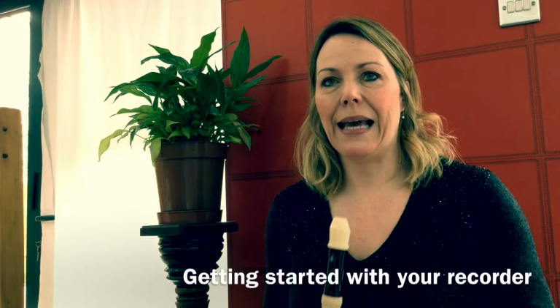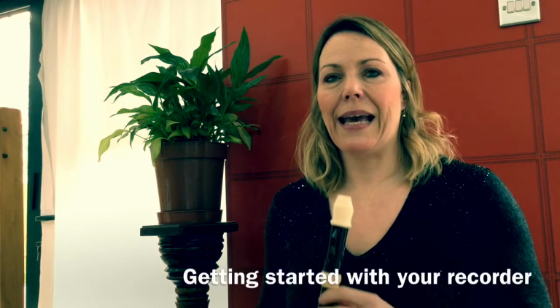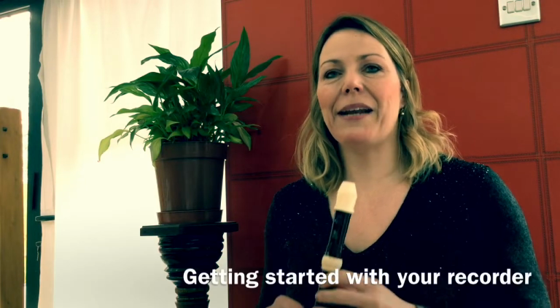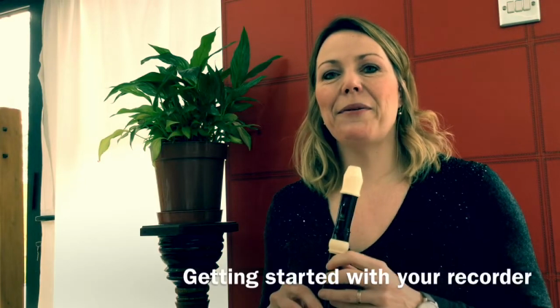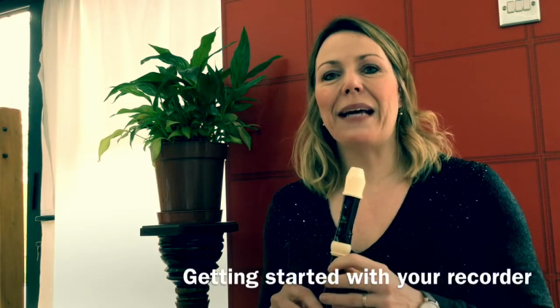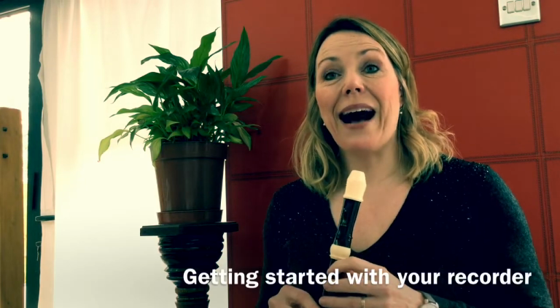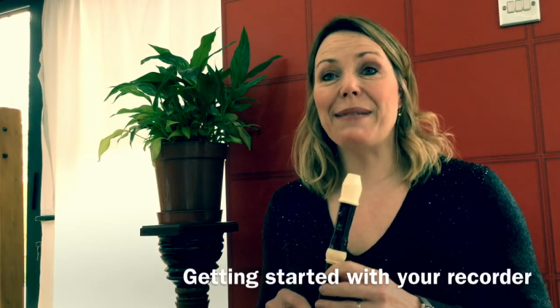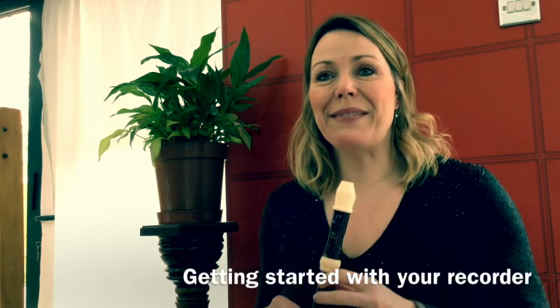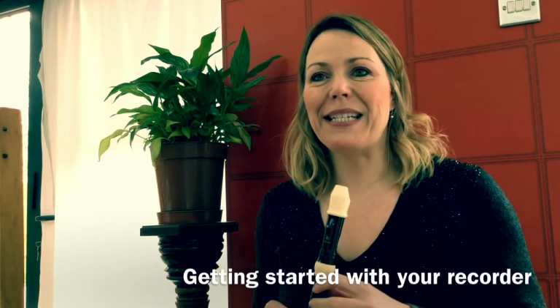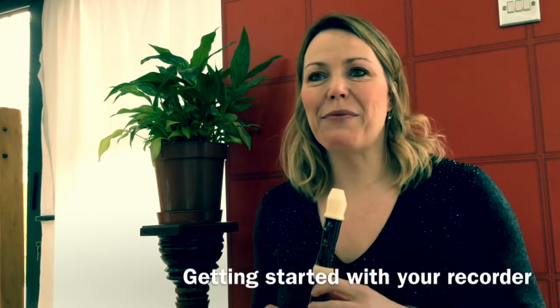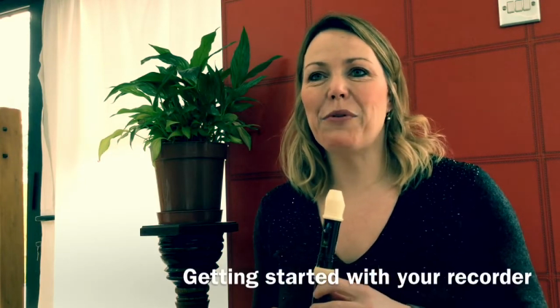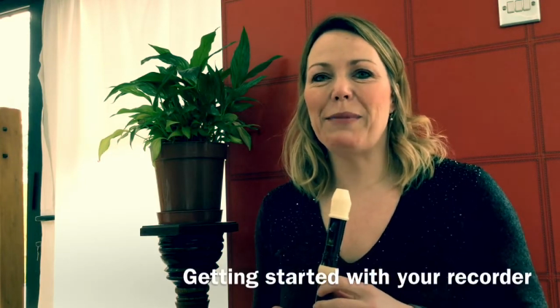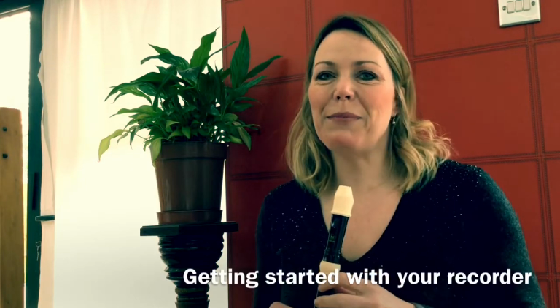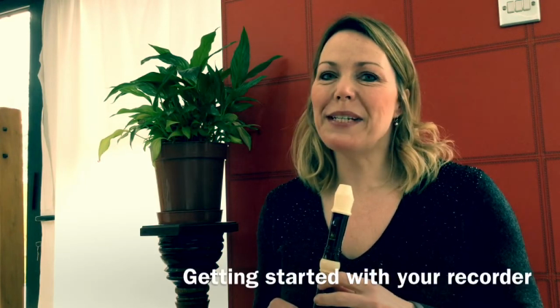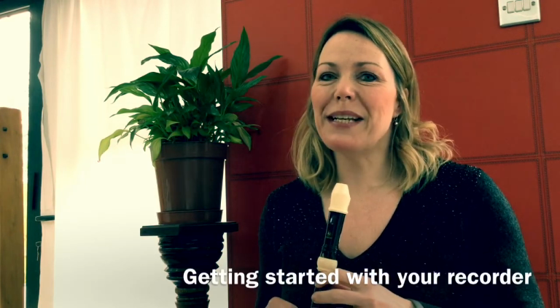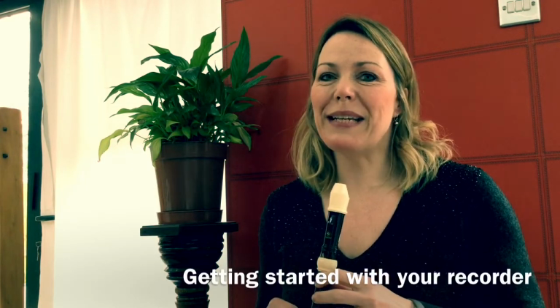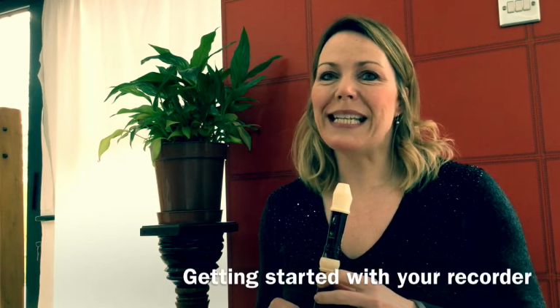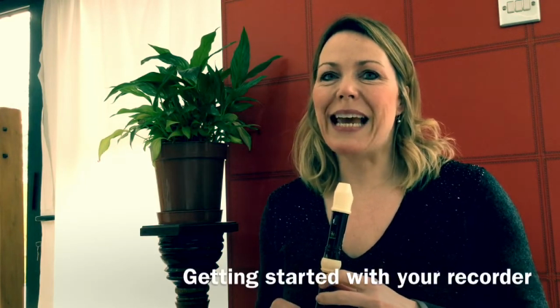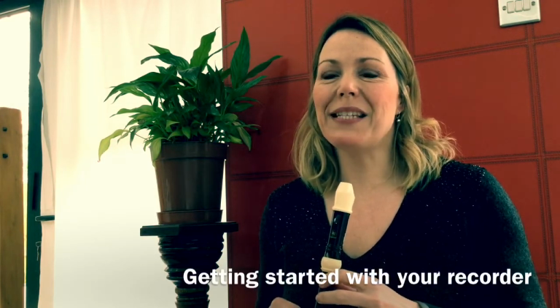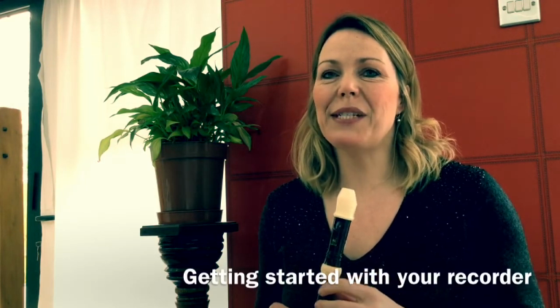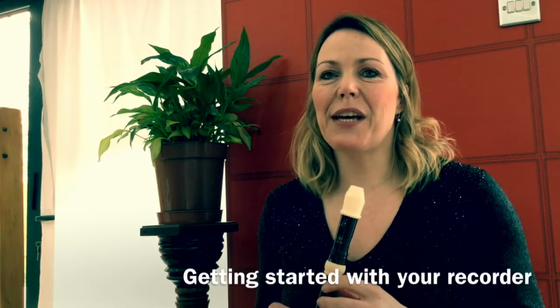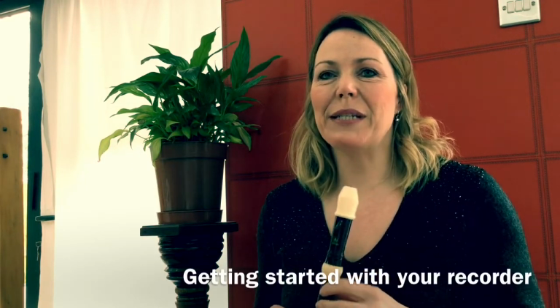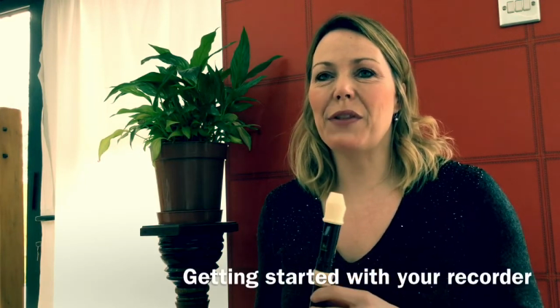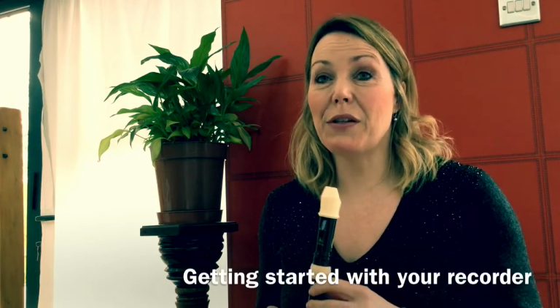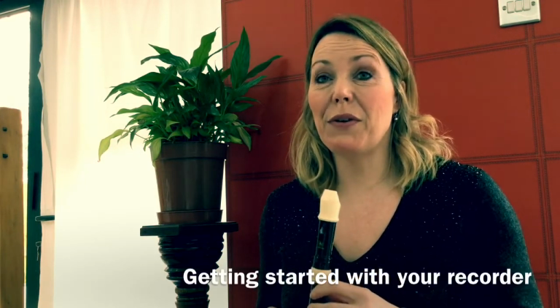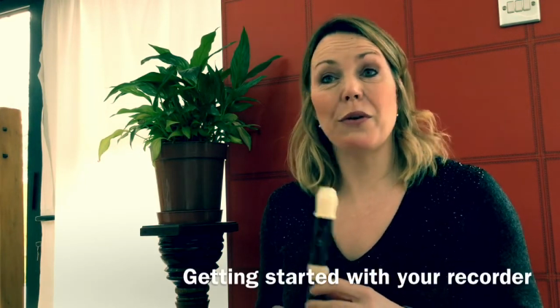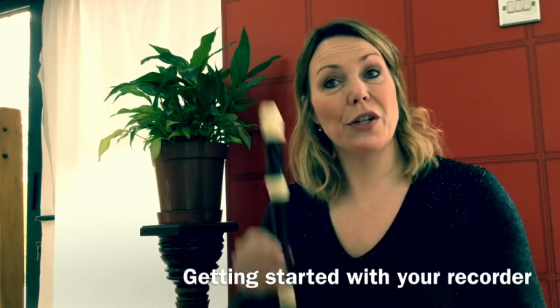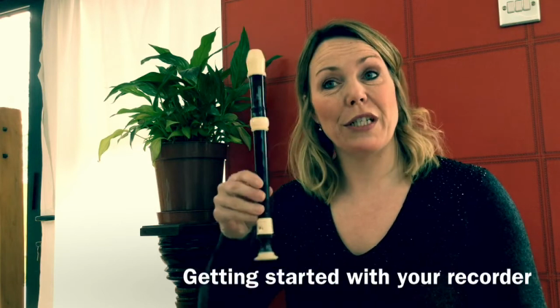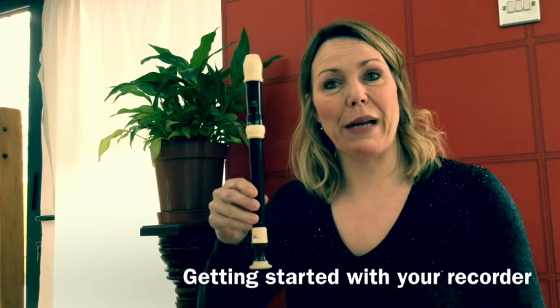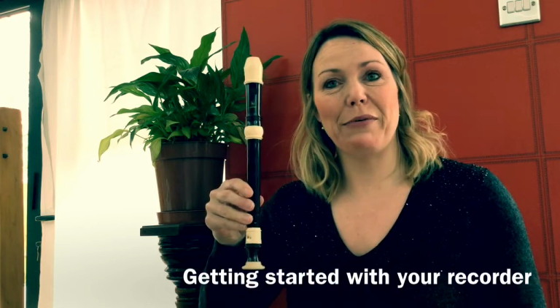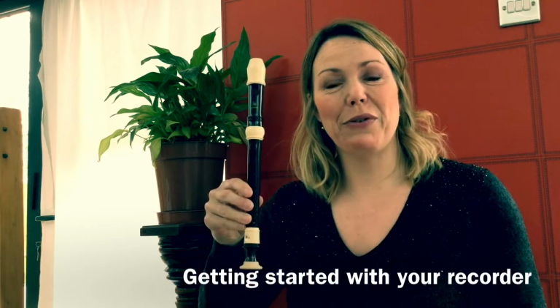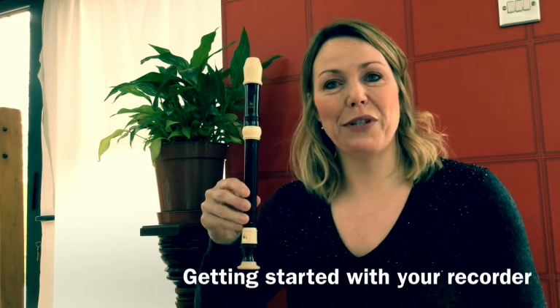Hello, I'm Mrs Fletcher from Wolverhampton Music Service and this video is for those of you who have started playing the recorder.